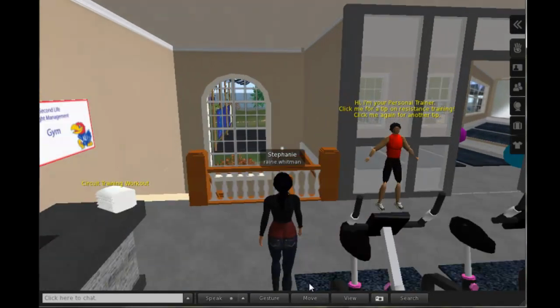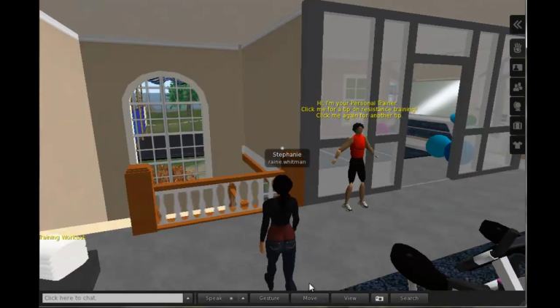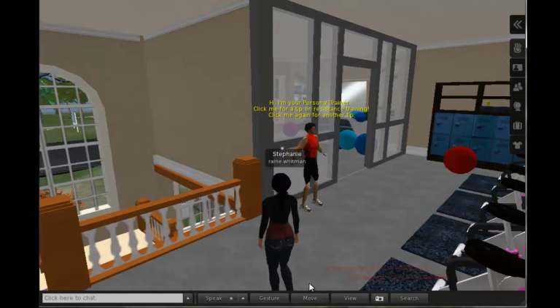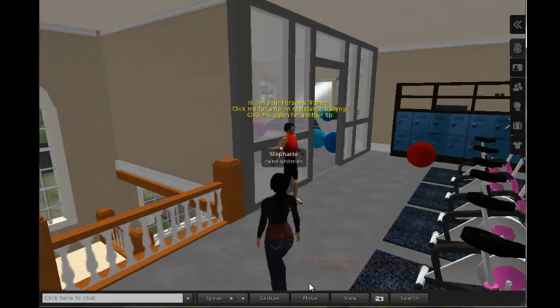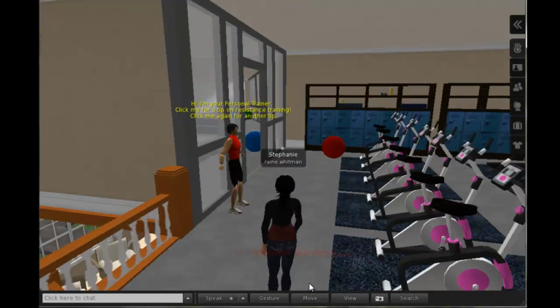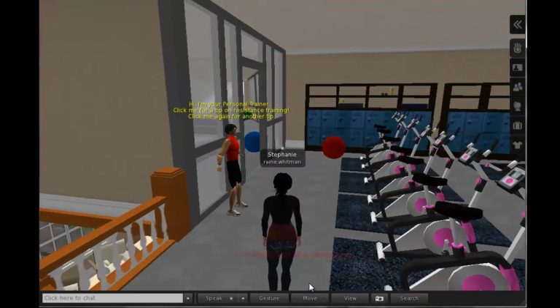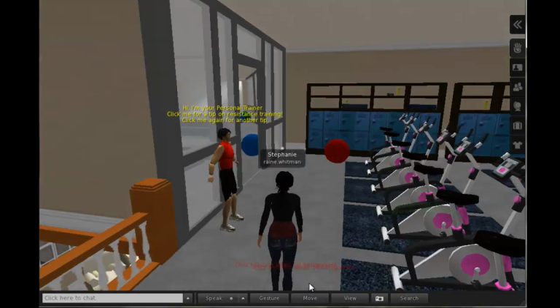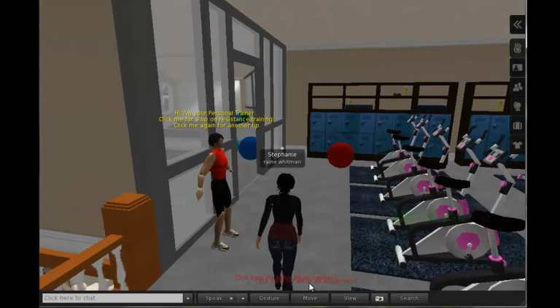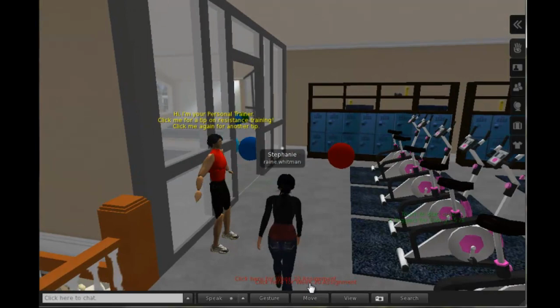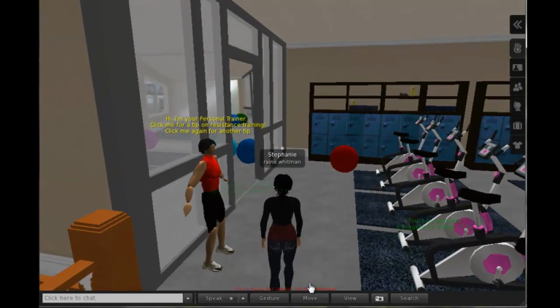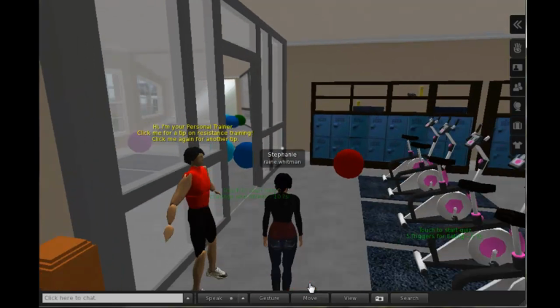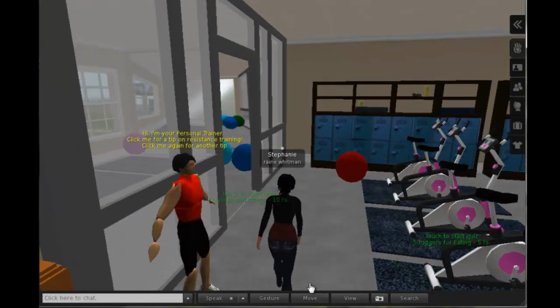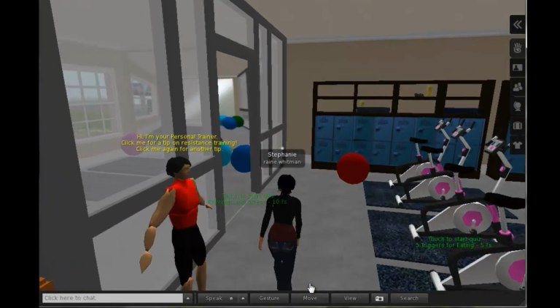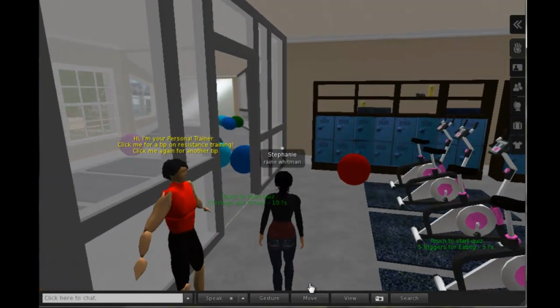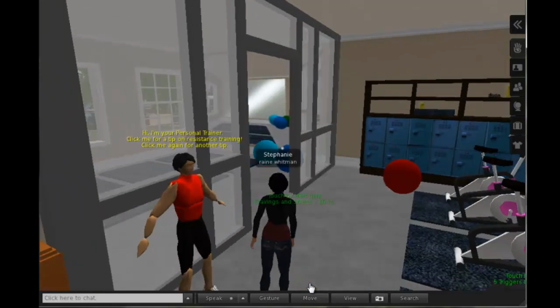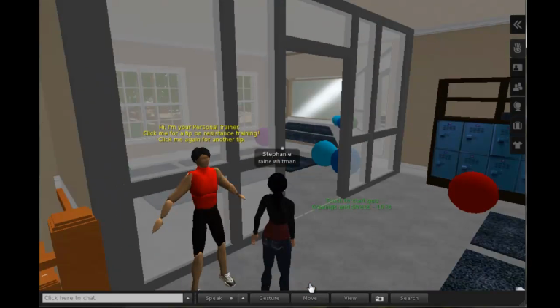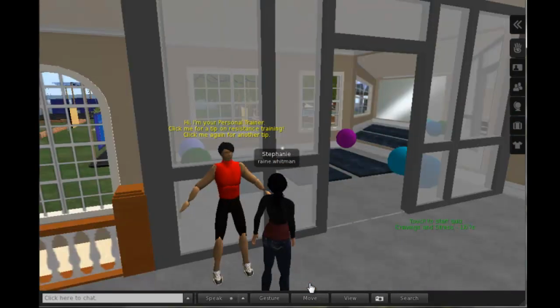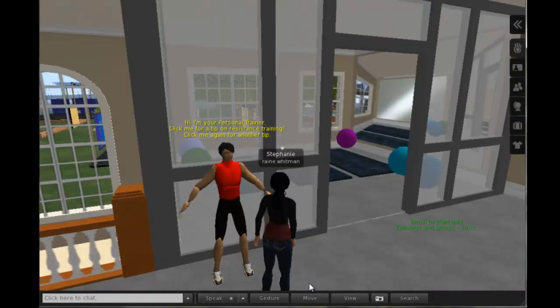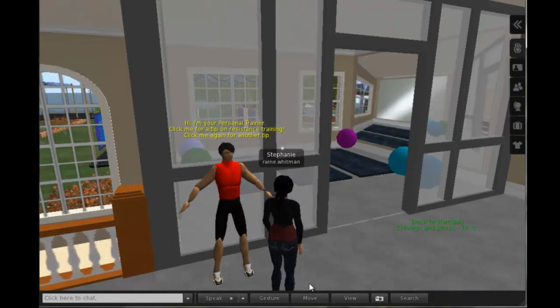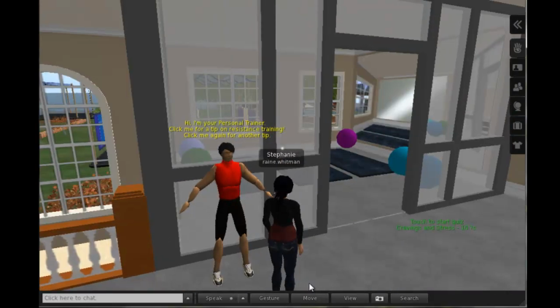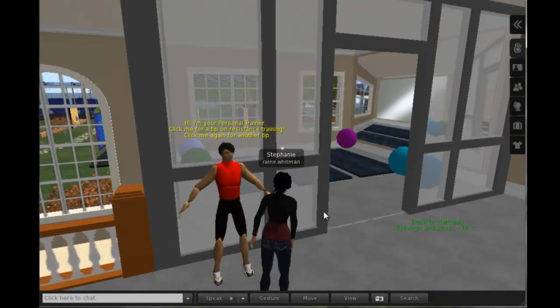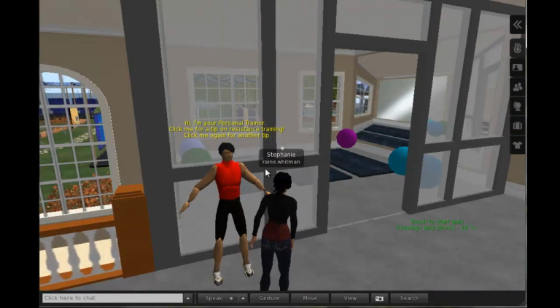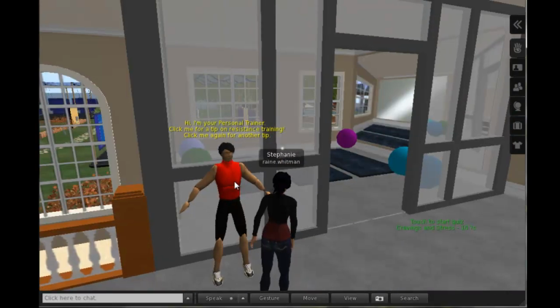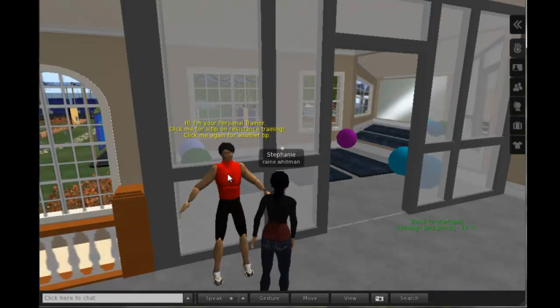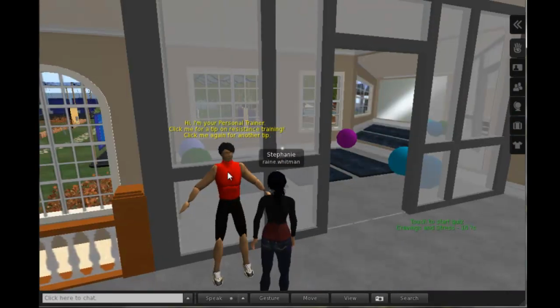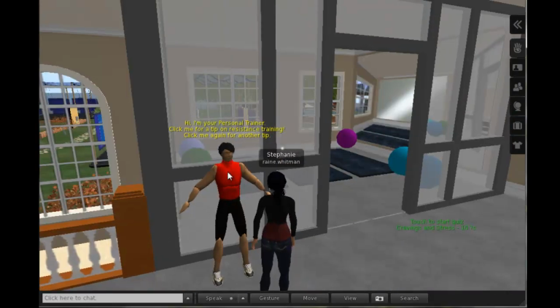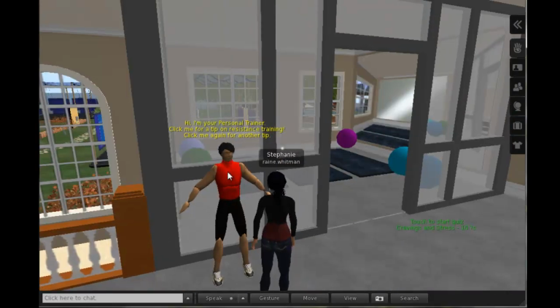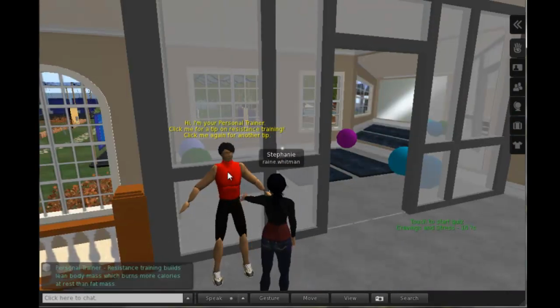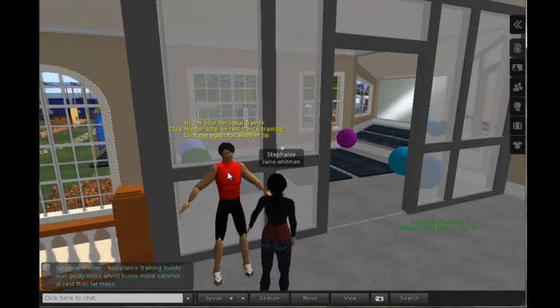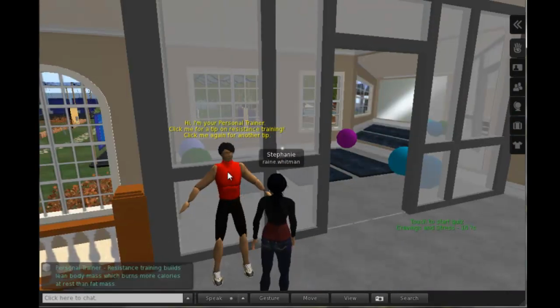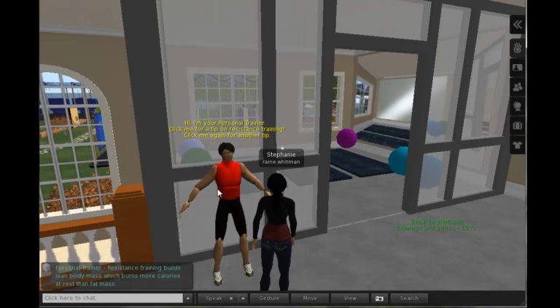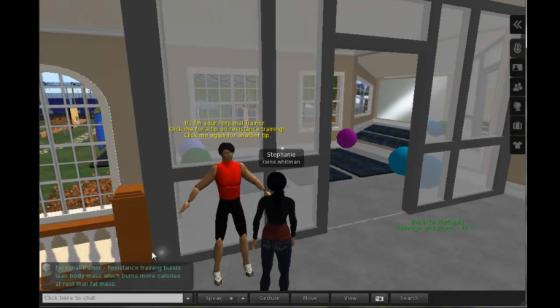As you further explore the Second Life Gym, click on the Avatar Trainers and they will offer you tips for becoming more physically active.